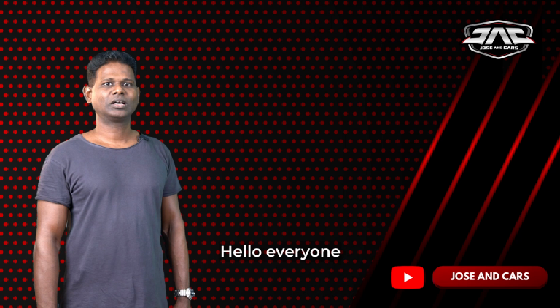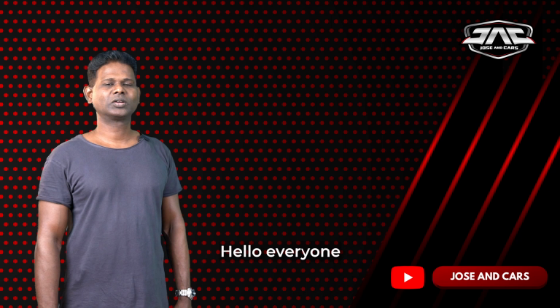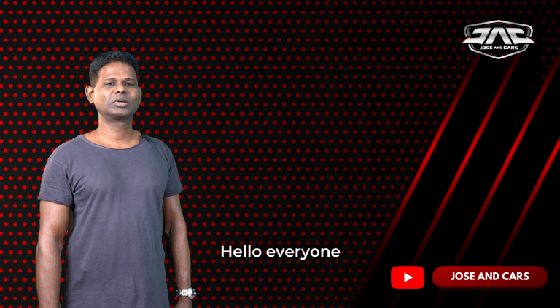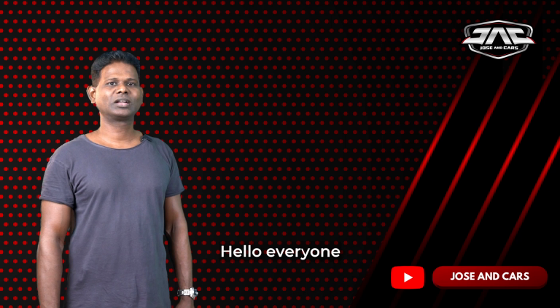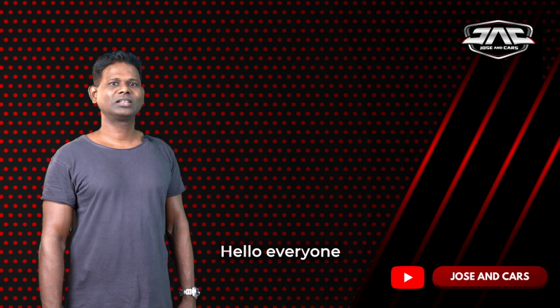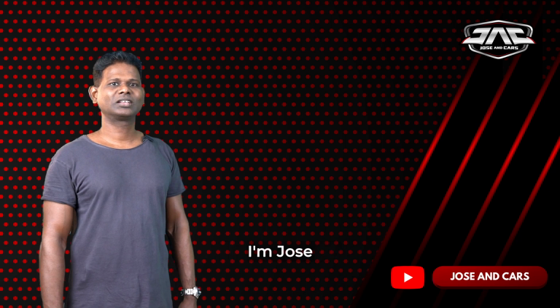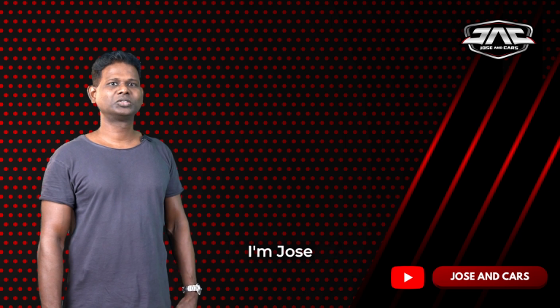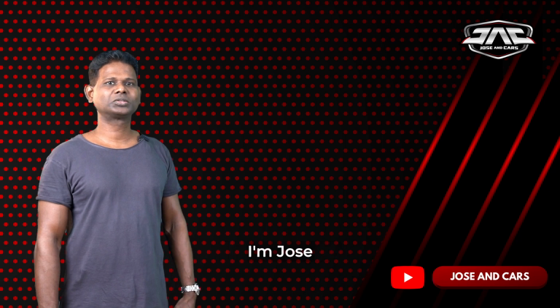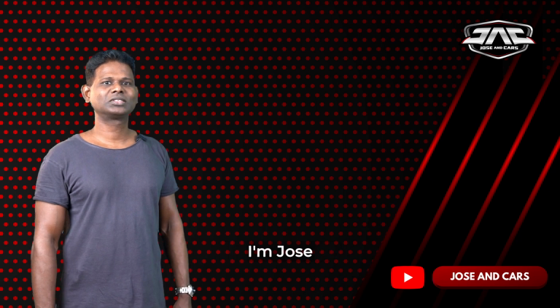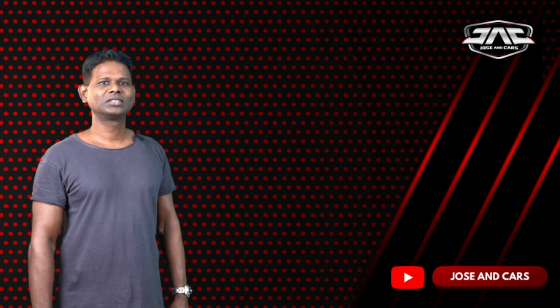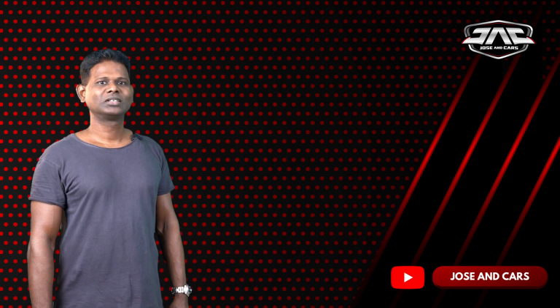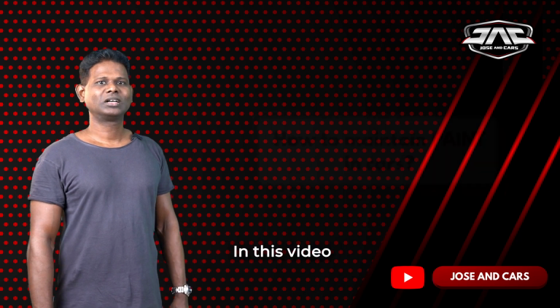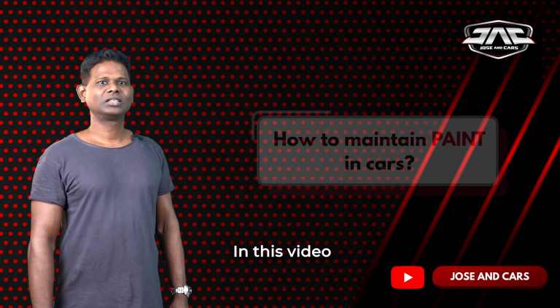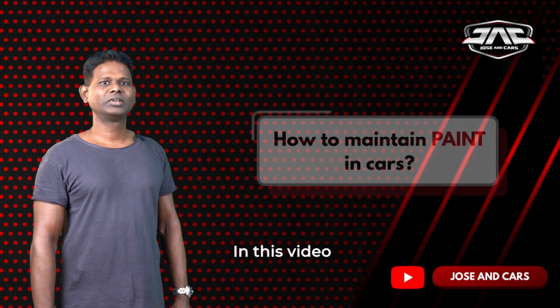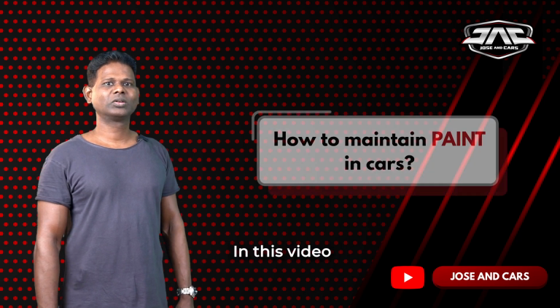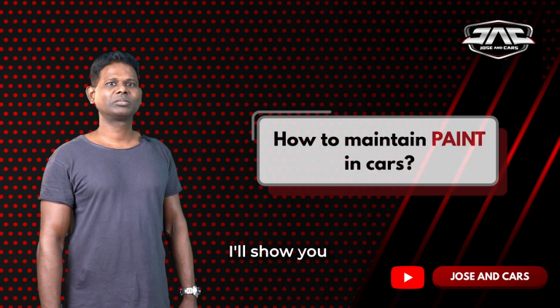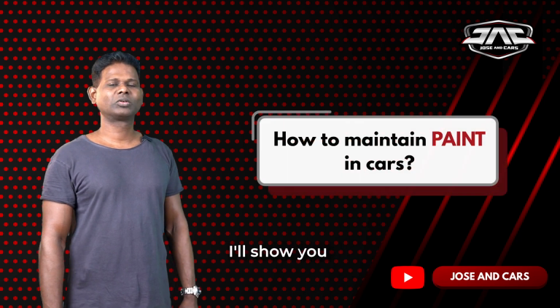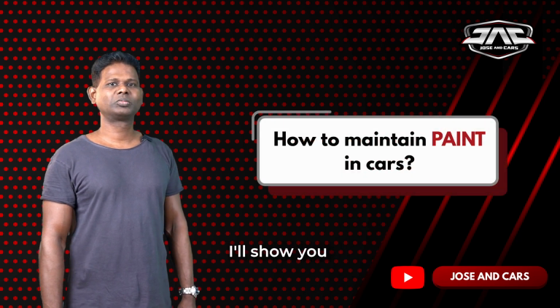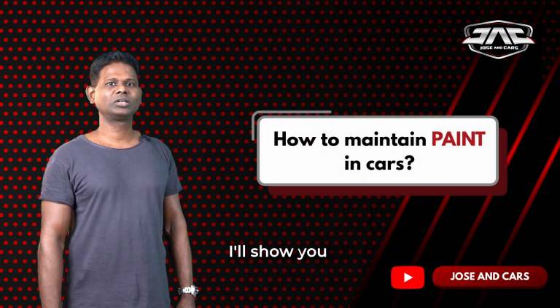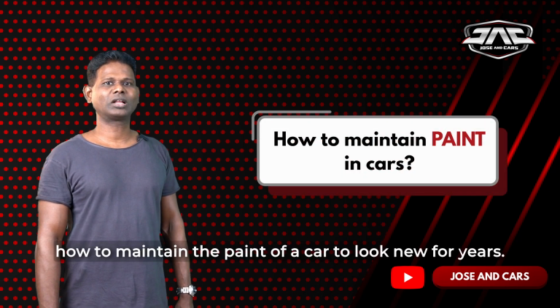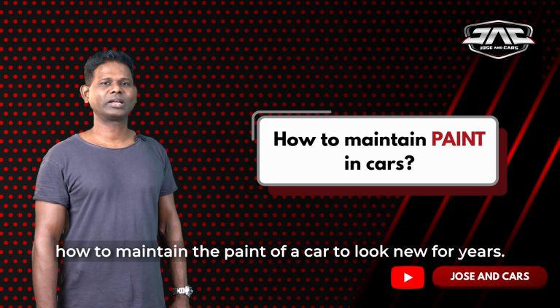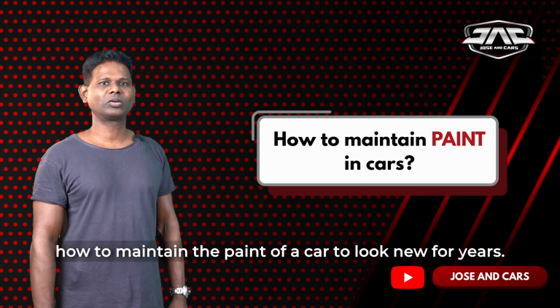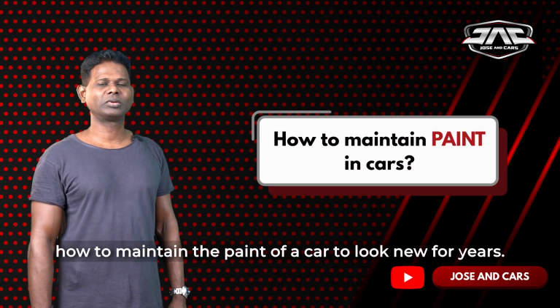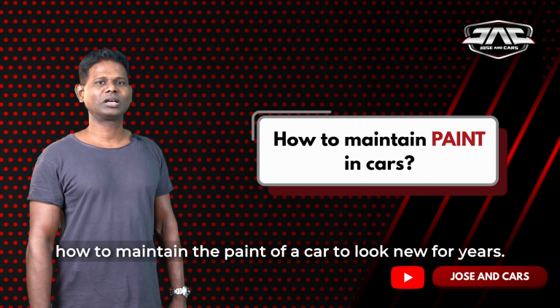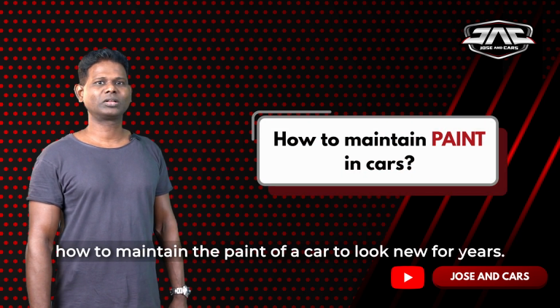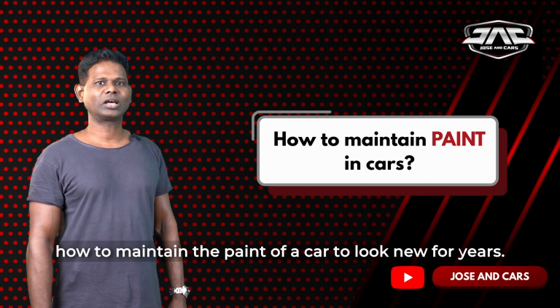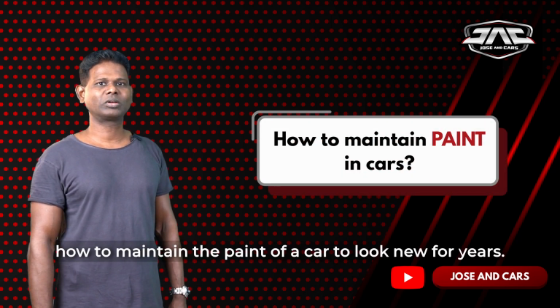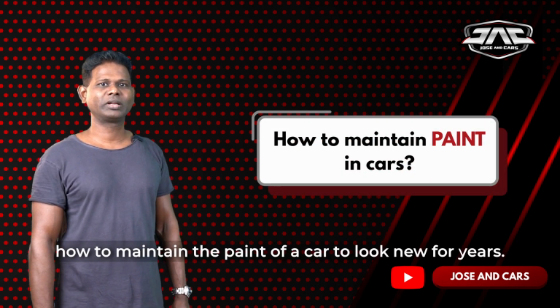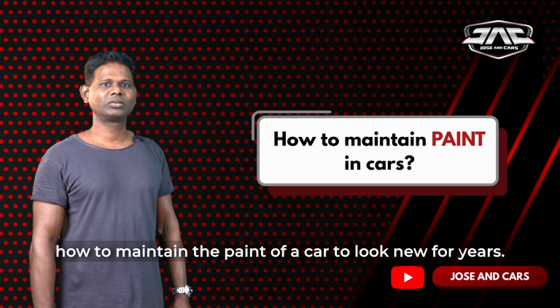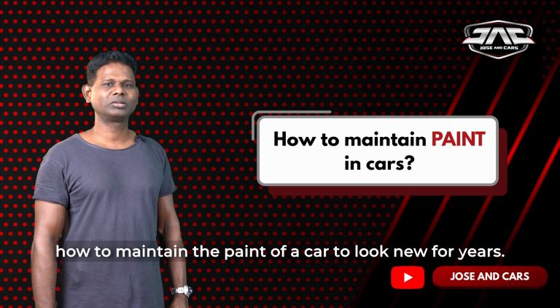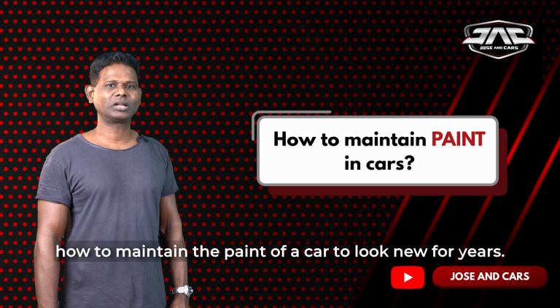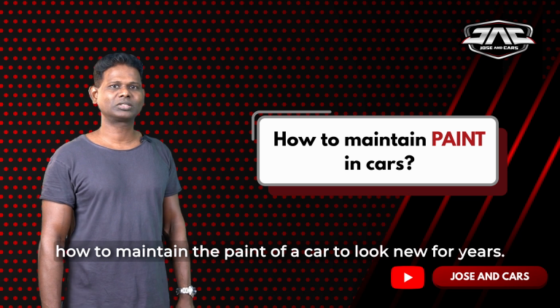Hello, my name is Joes. In this video, we are going to paint a car — or rather, look at how to maintain a car's paint.